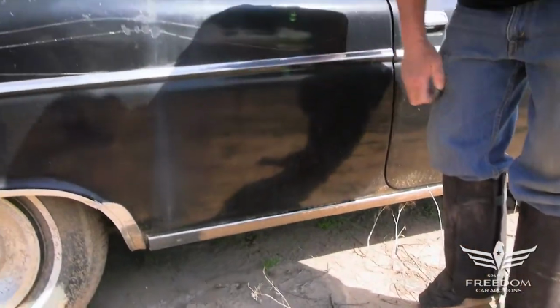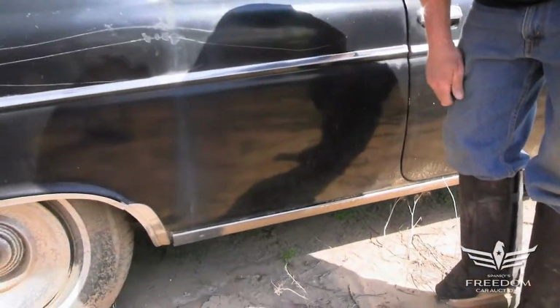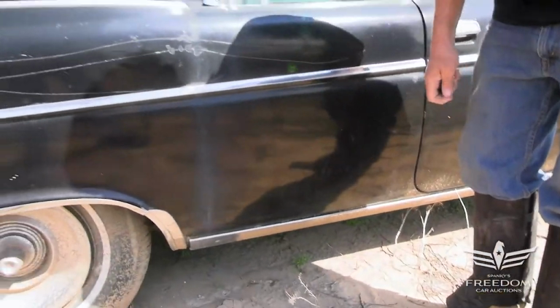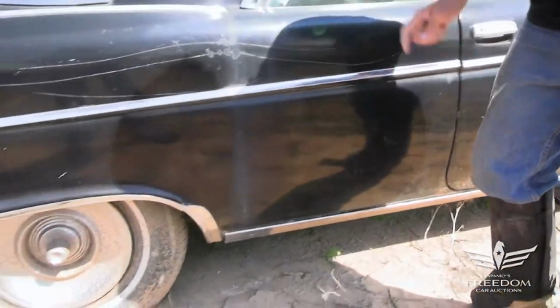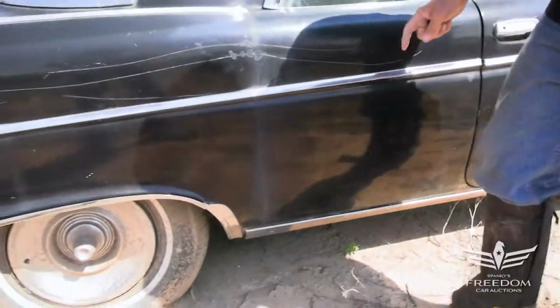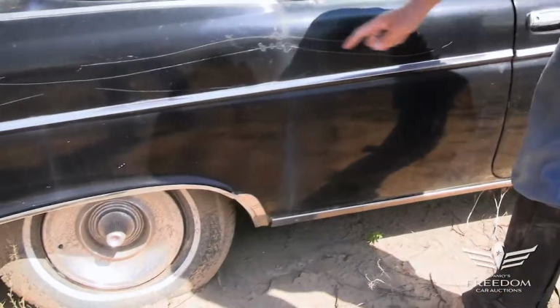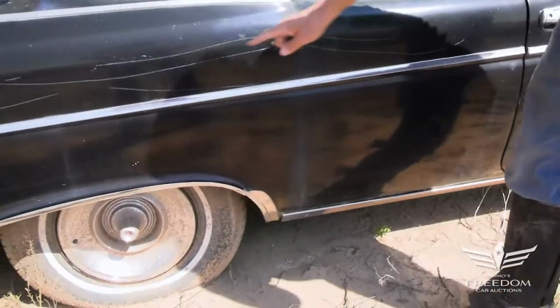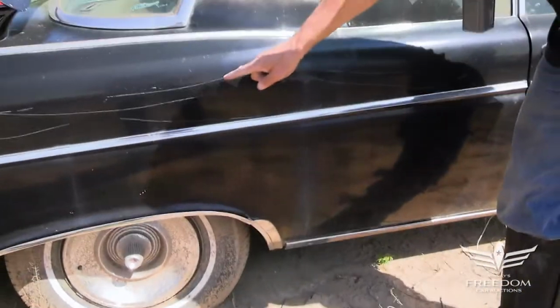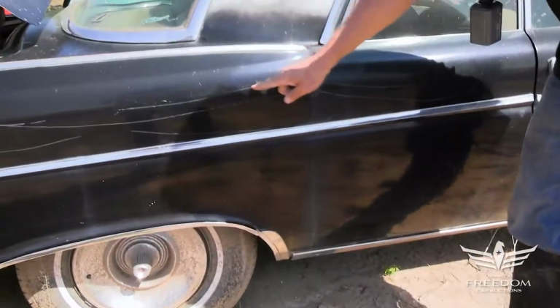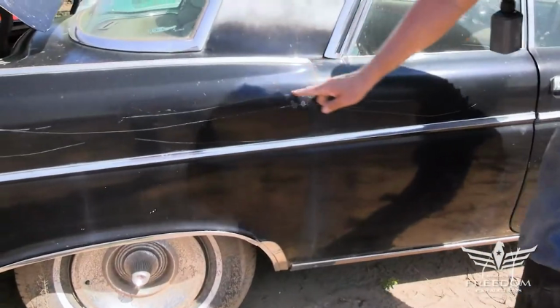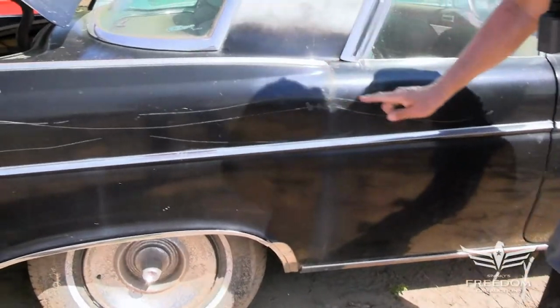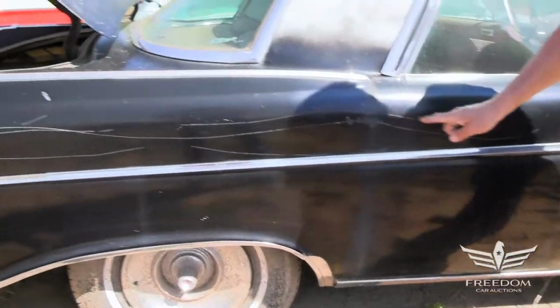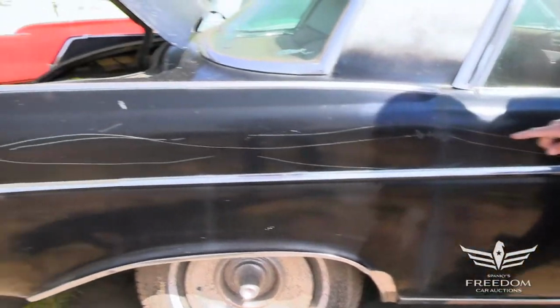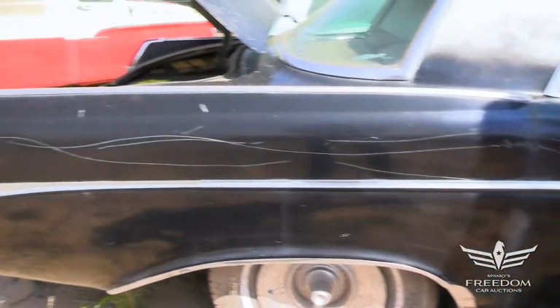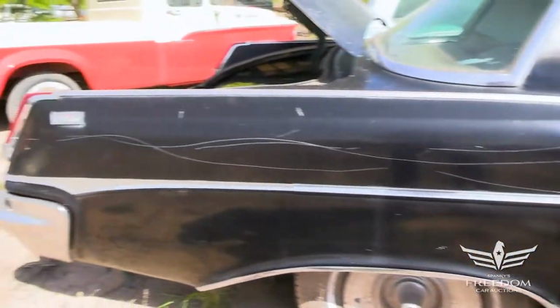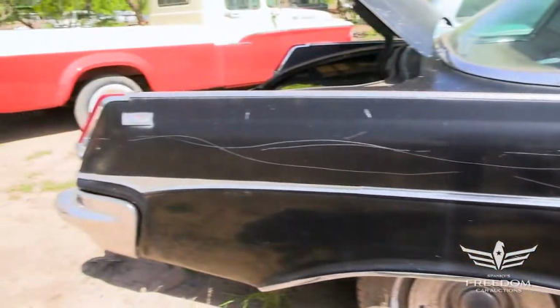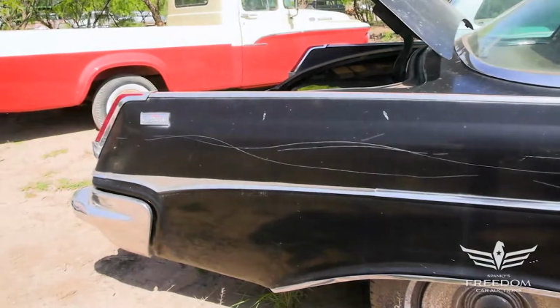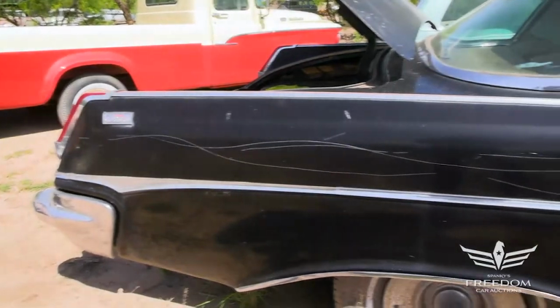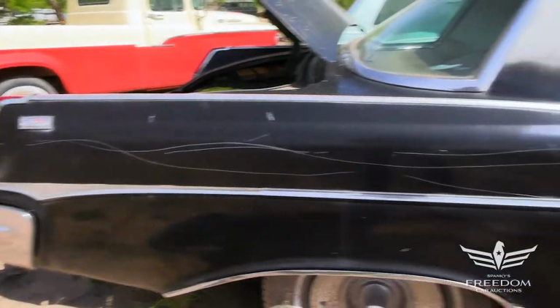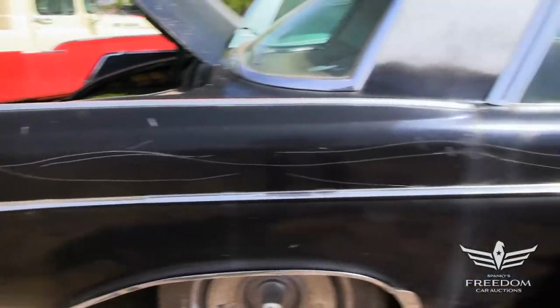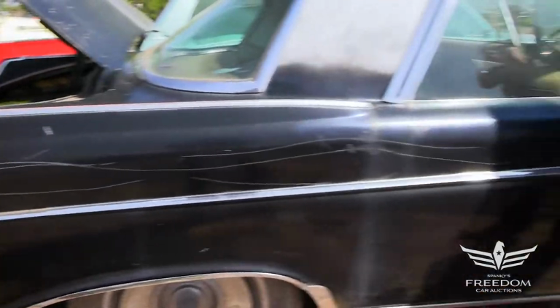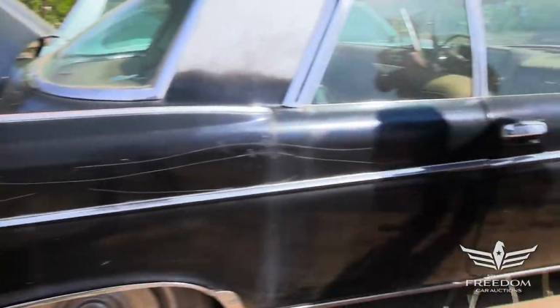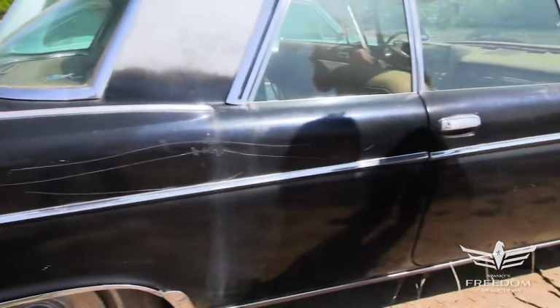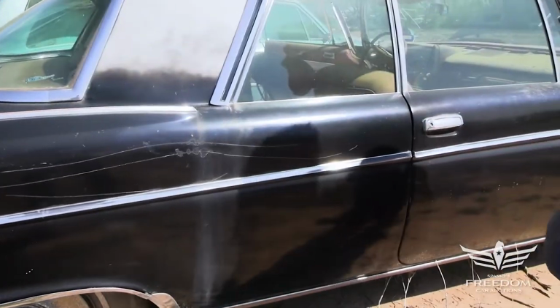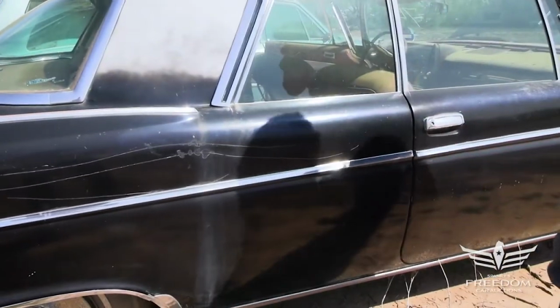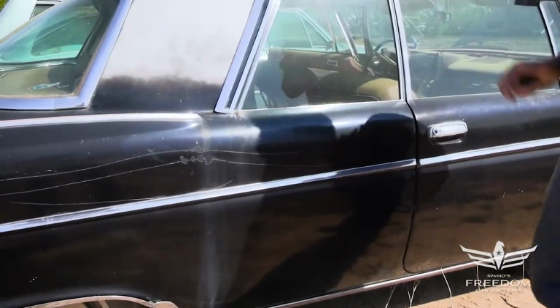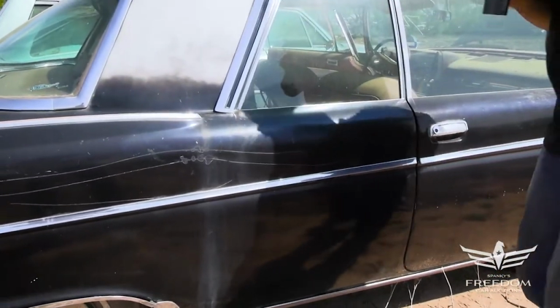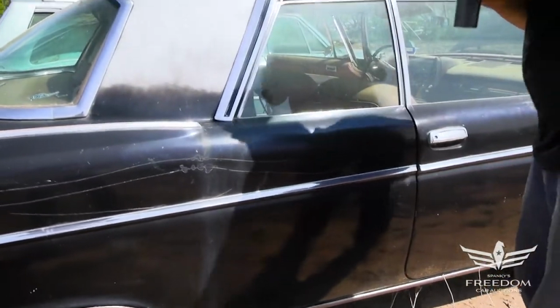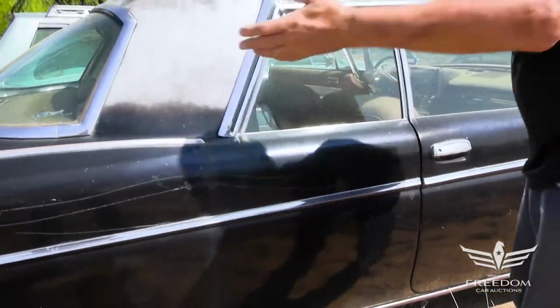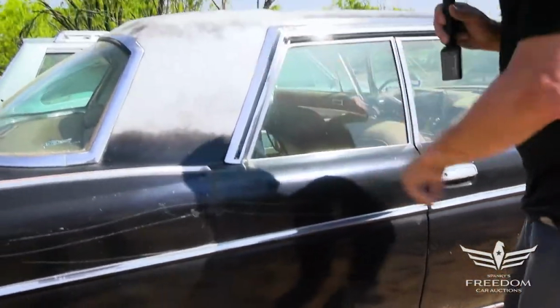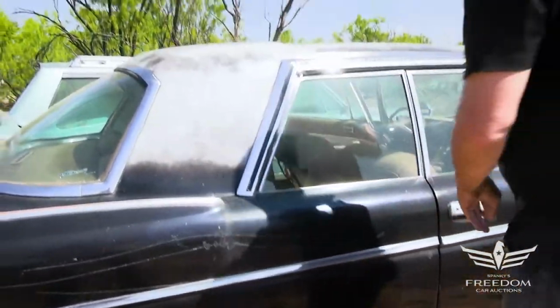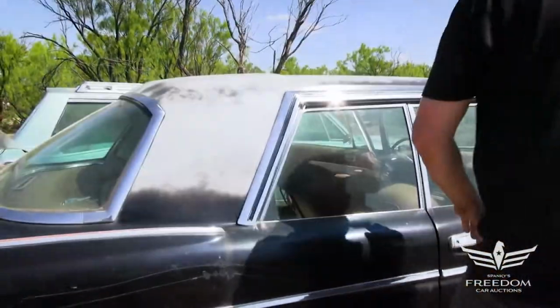Looks like the owner of this car might have angered somebody — there are some key marks here. That's not something that's commonly seen, but hey, it's just scratches.